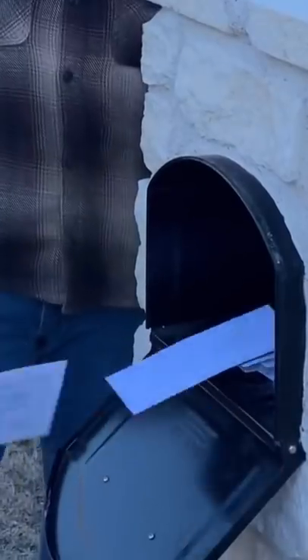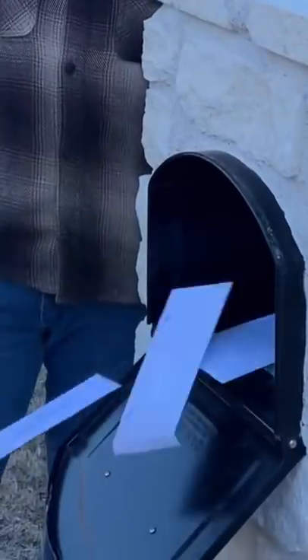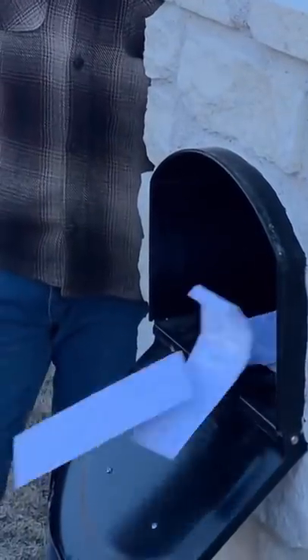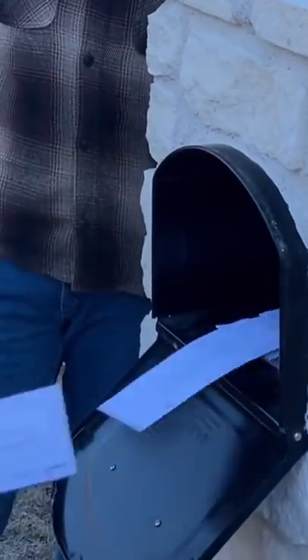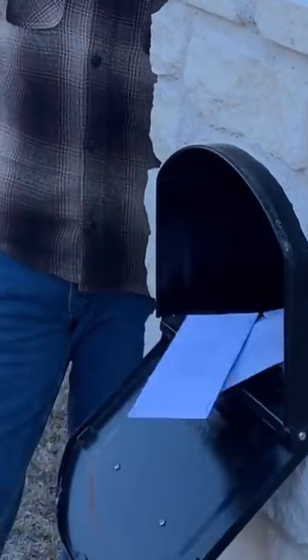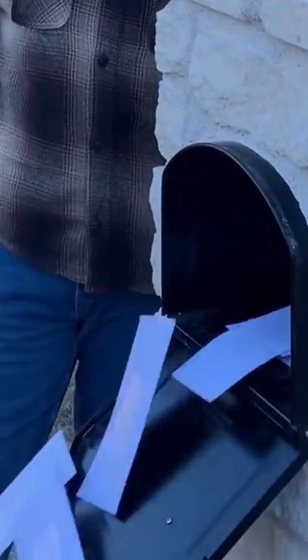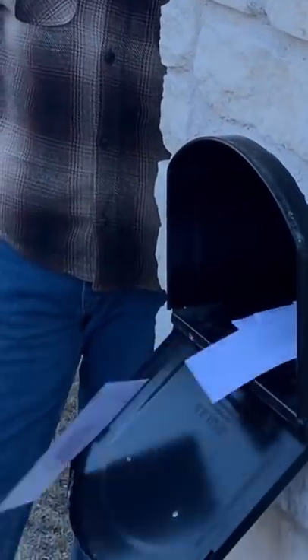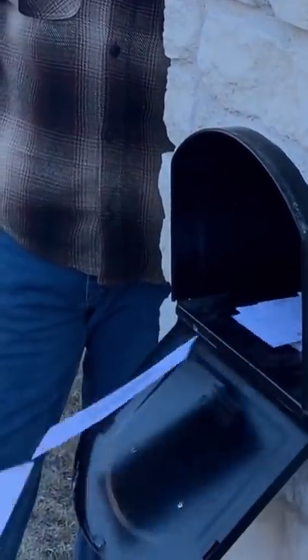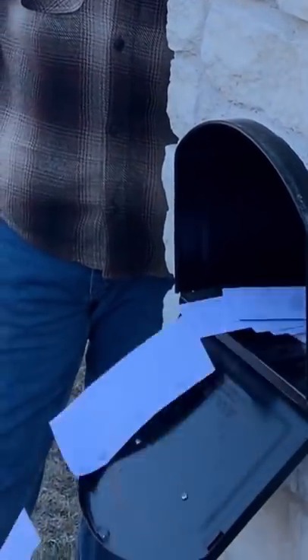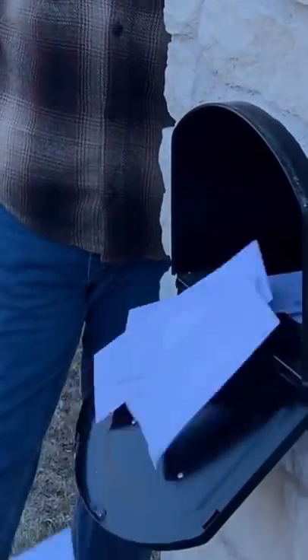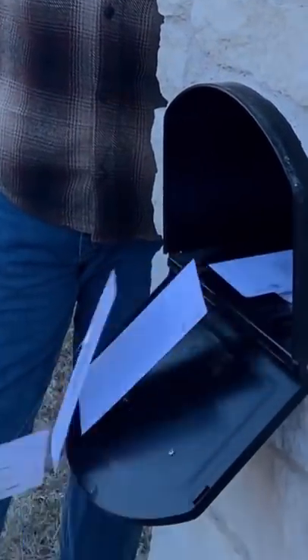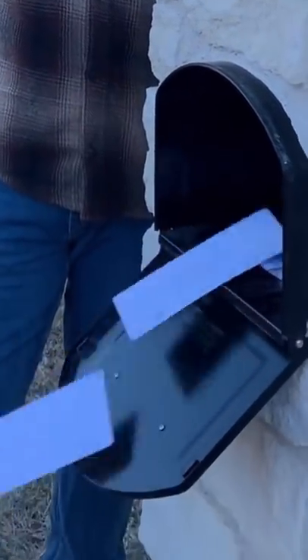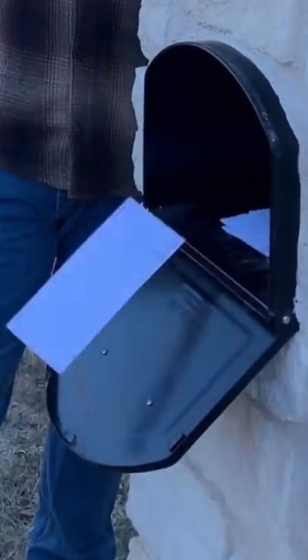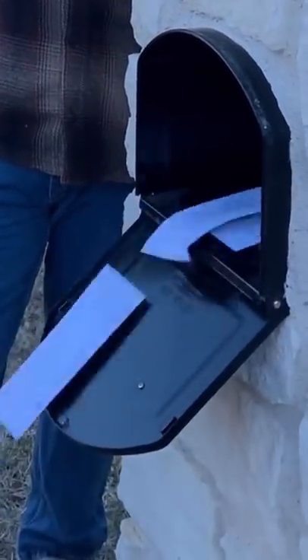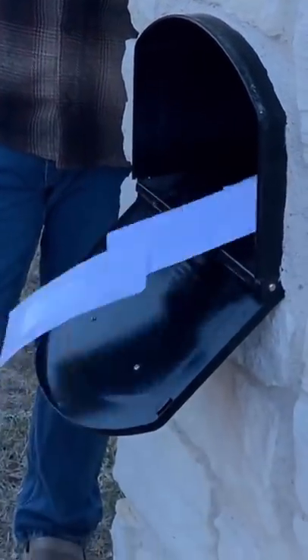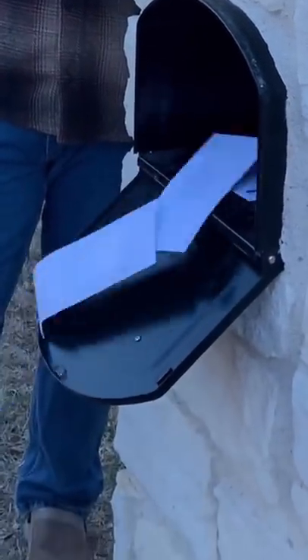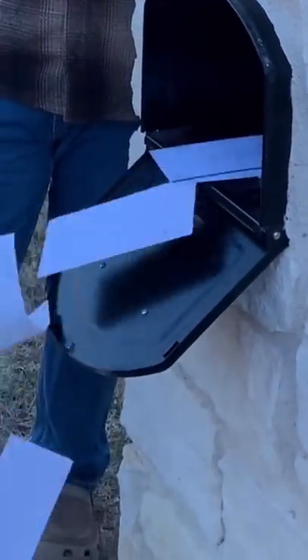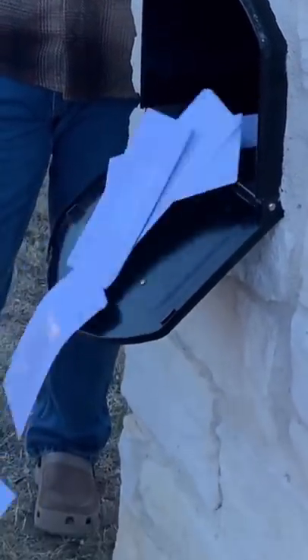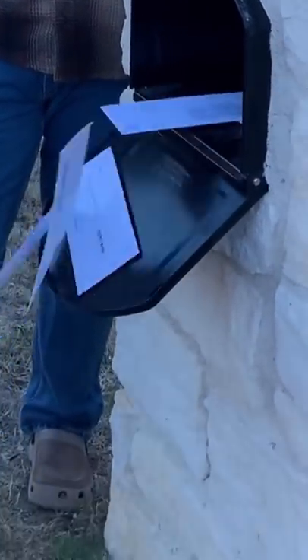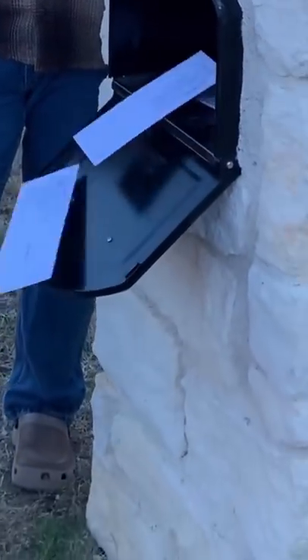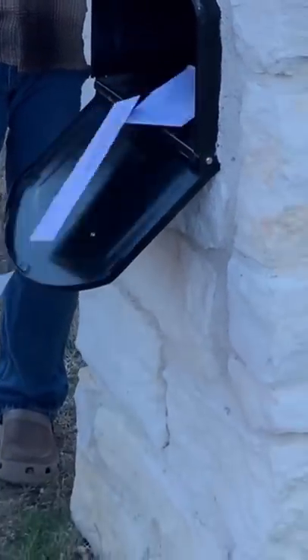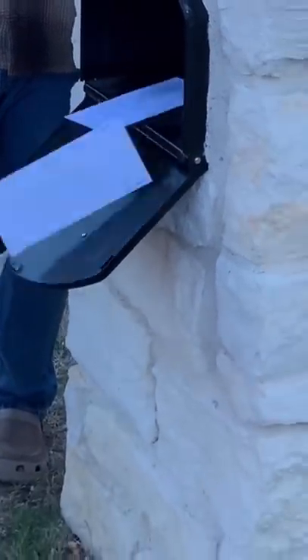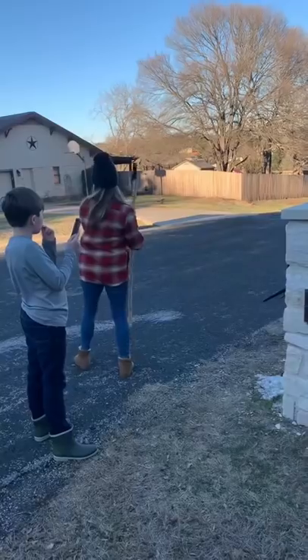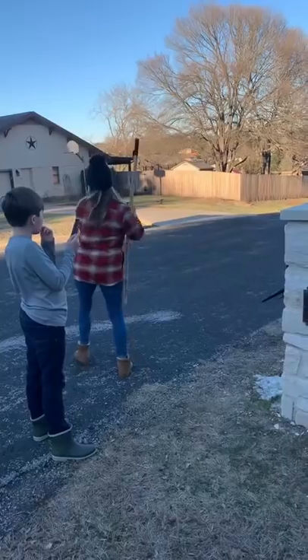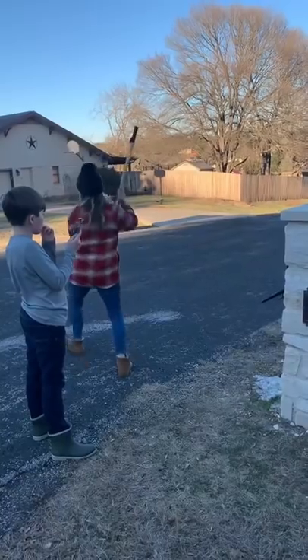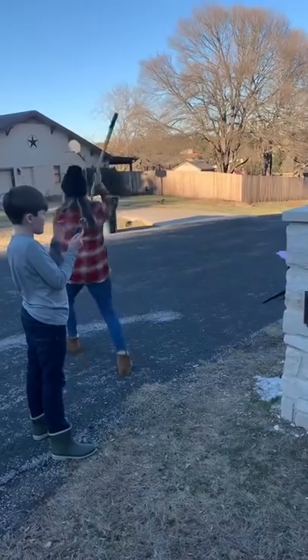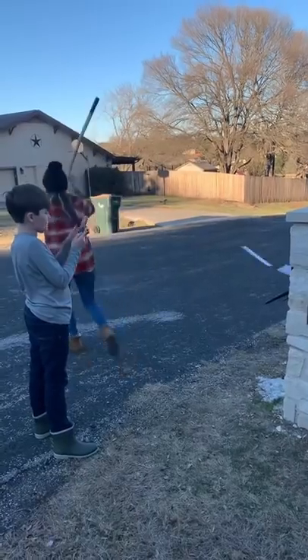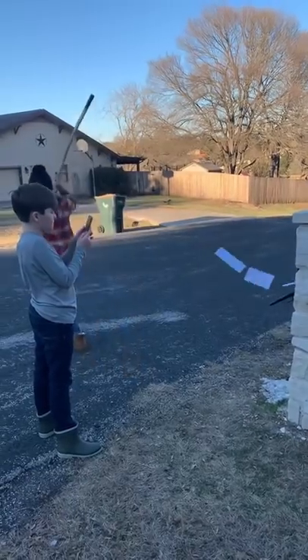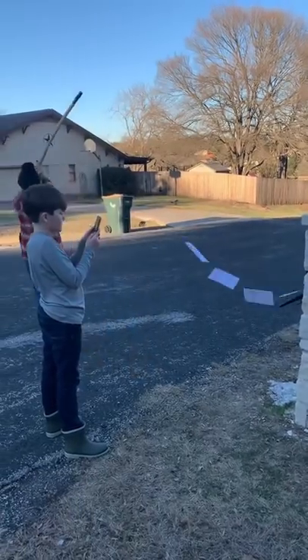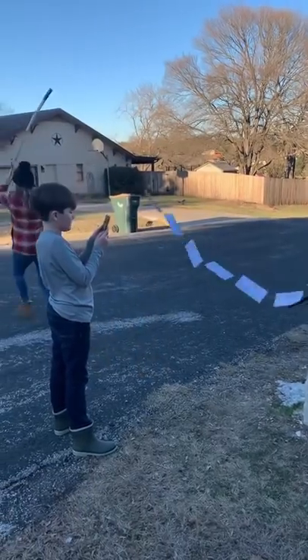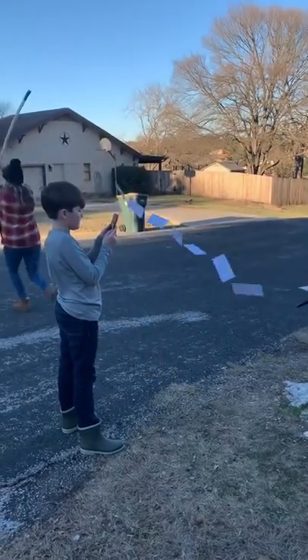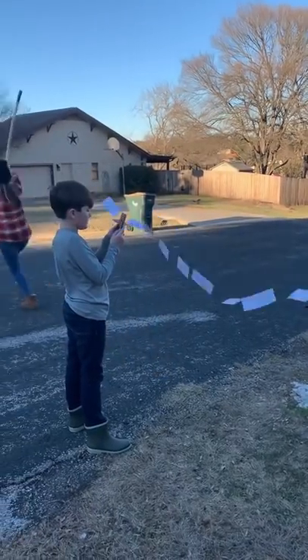This is what you see when you're watching the video, and this is what the neighbors saw.